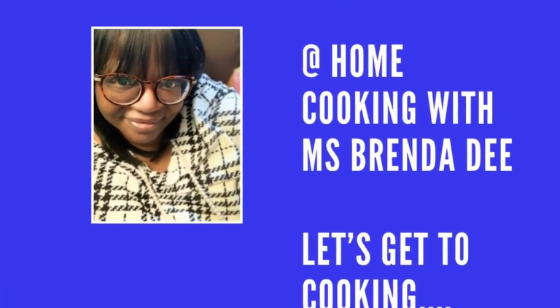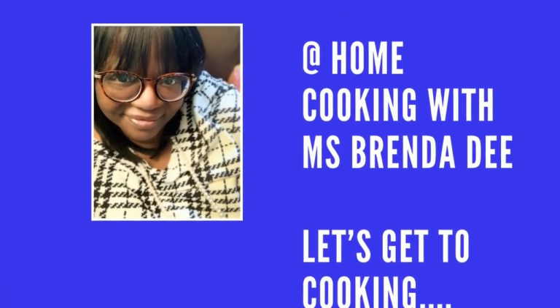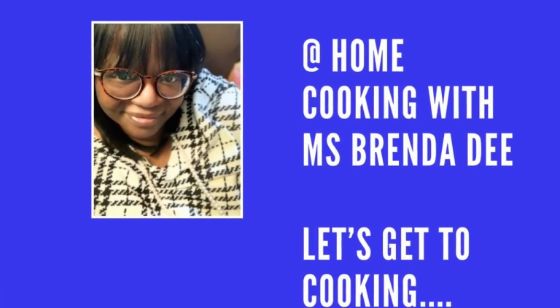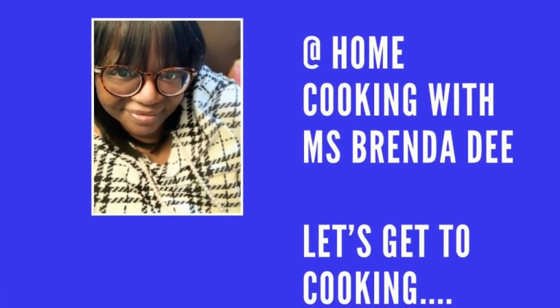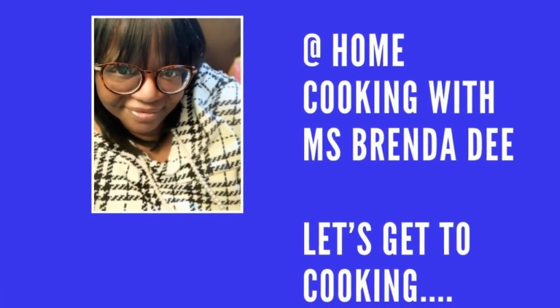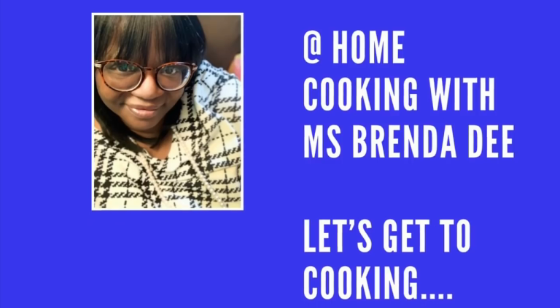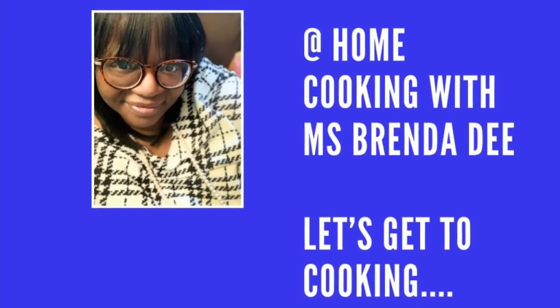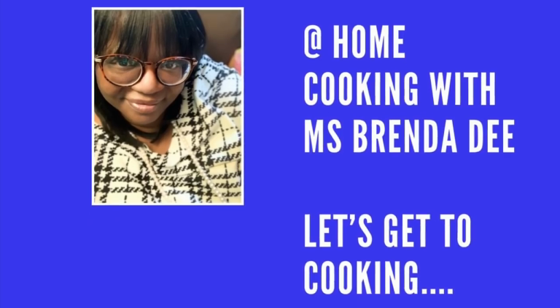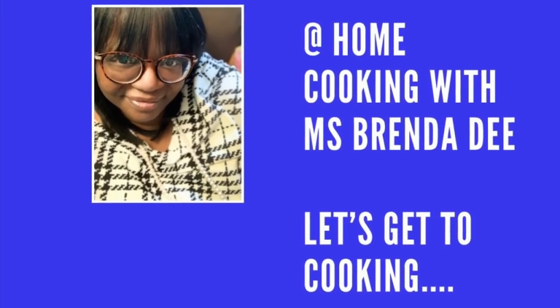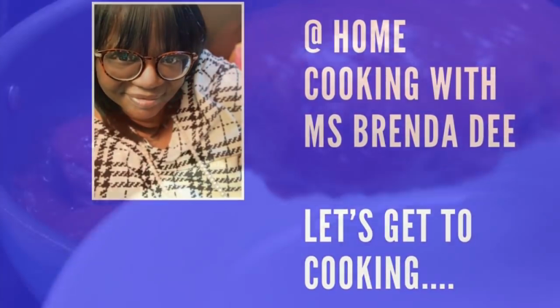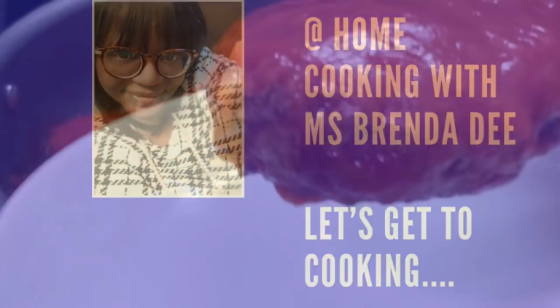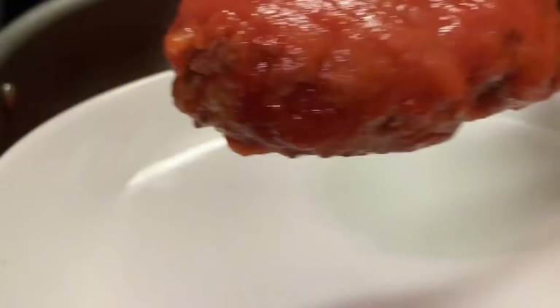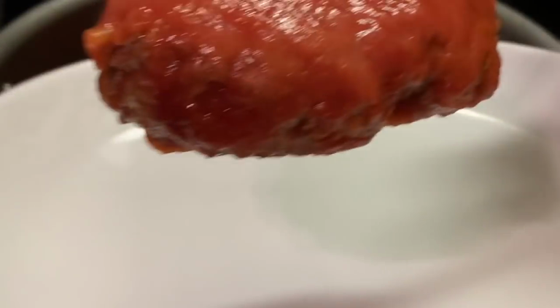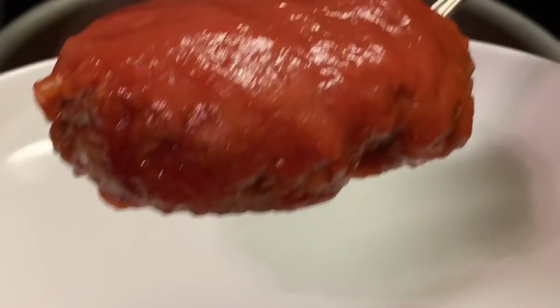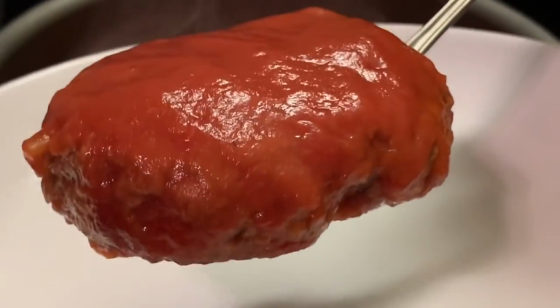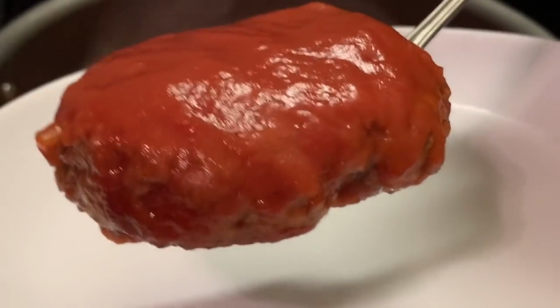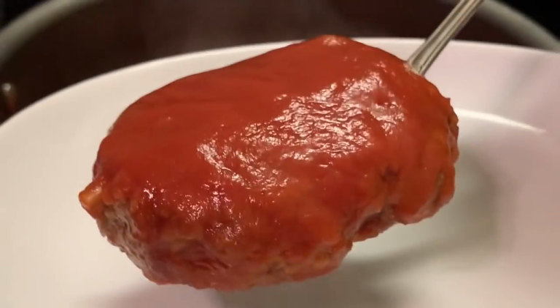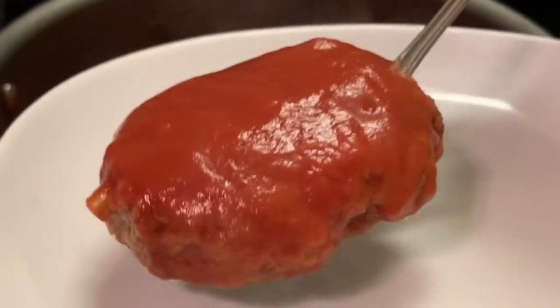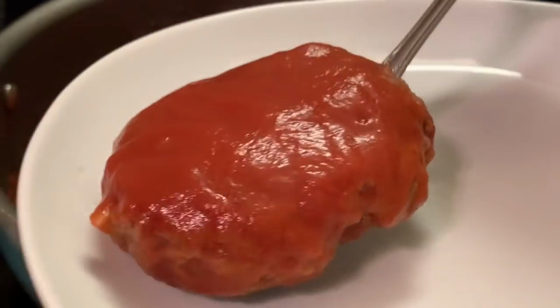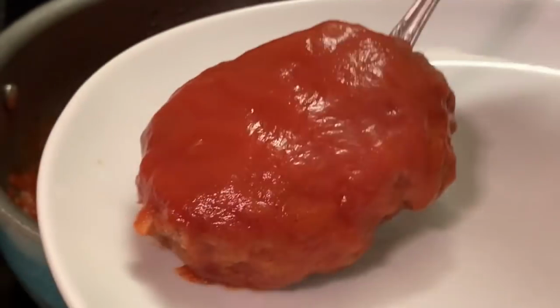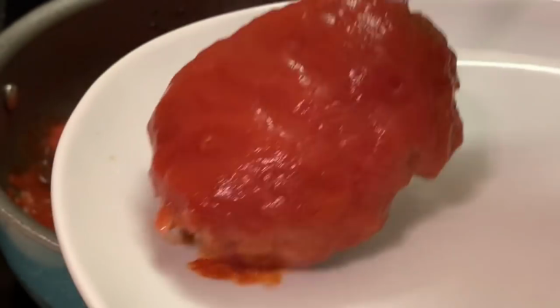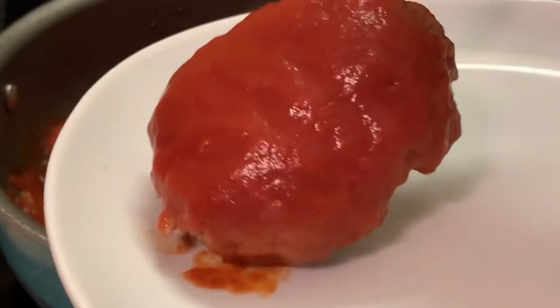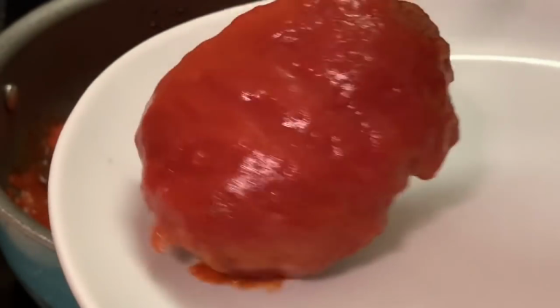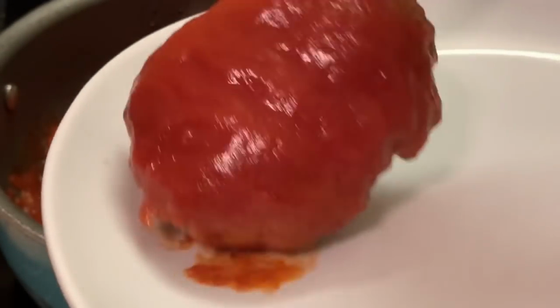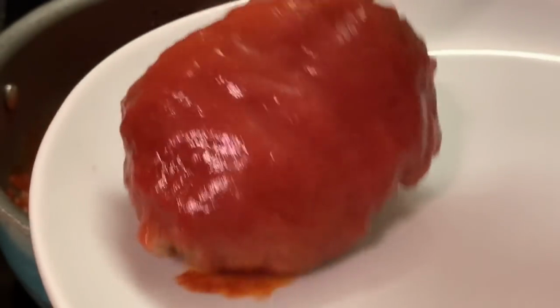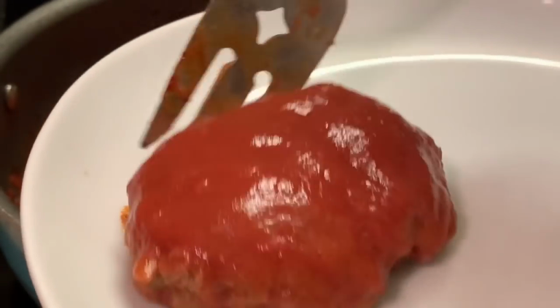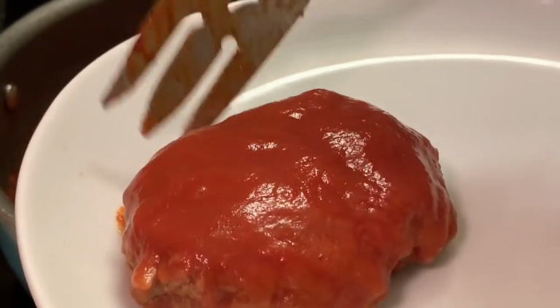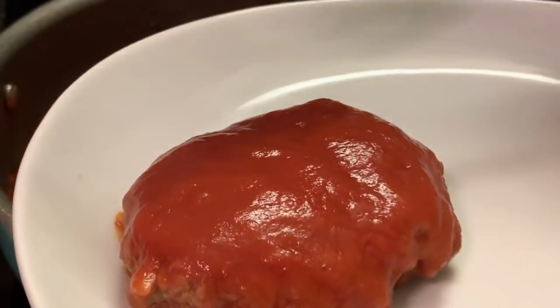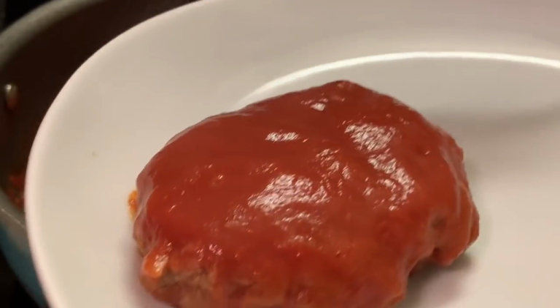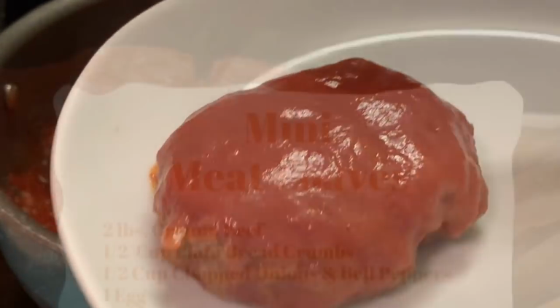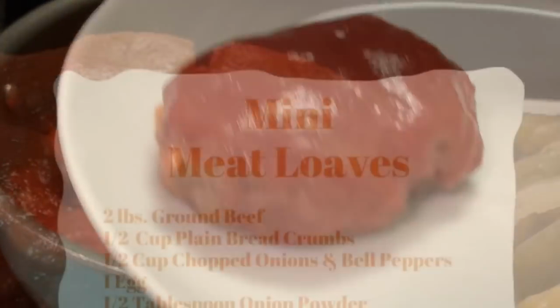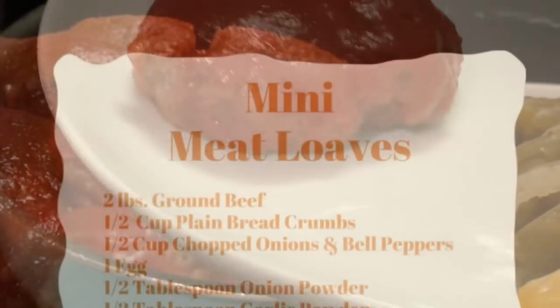Today we are preparing my stove top meatloaf y'all, and here are our ingredients.